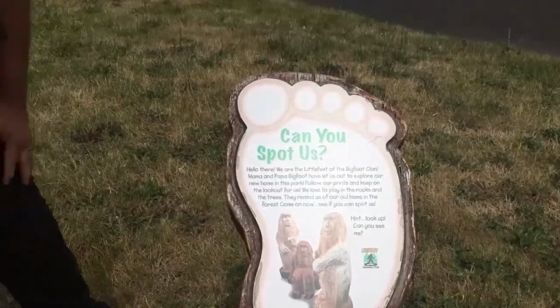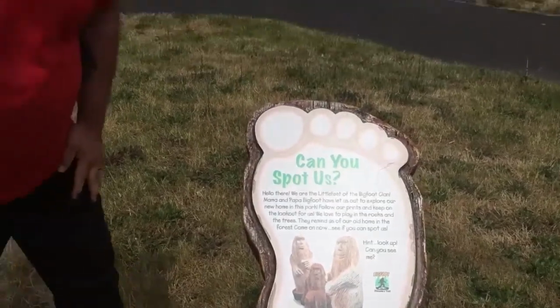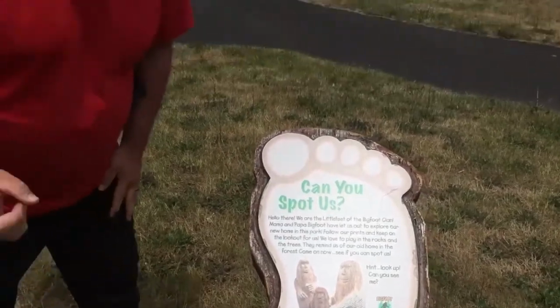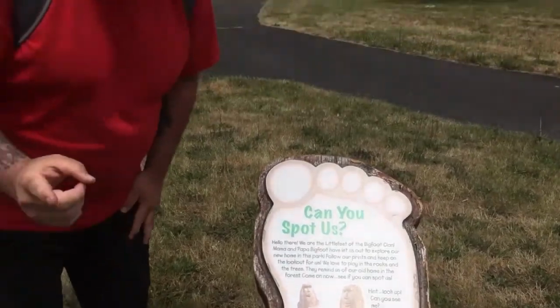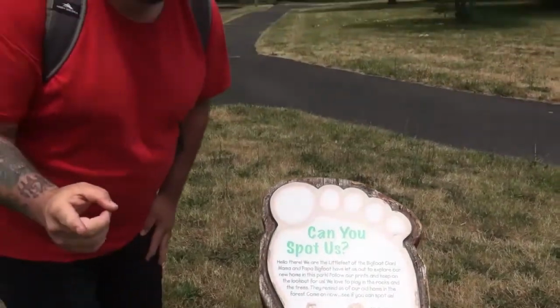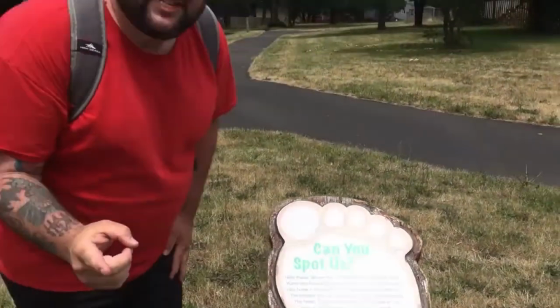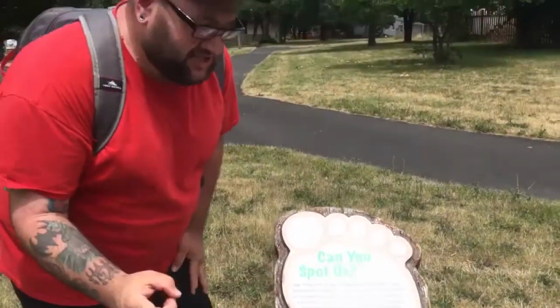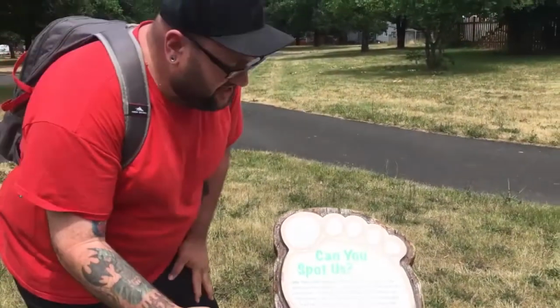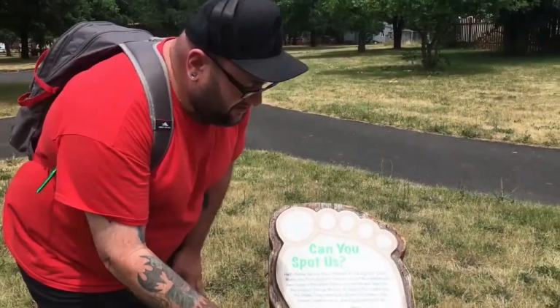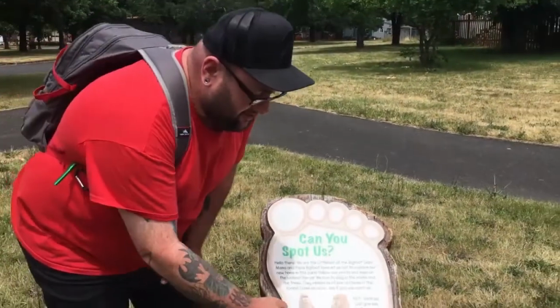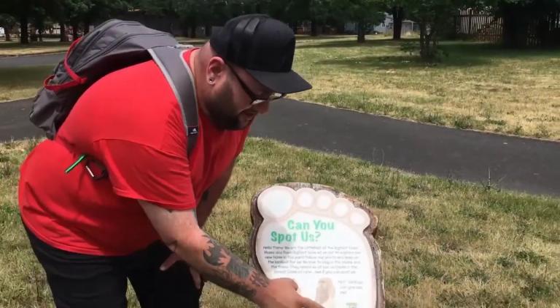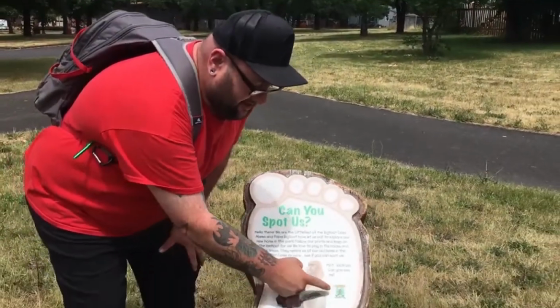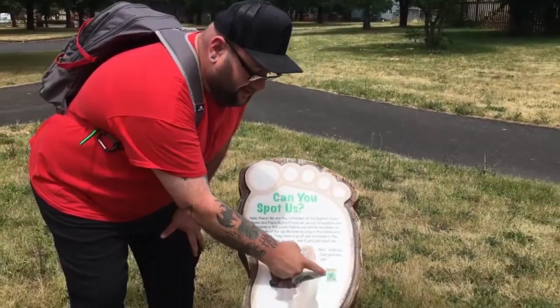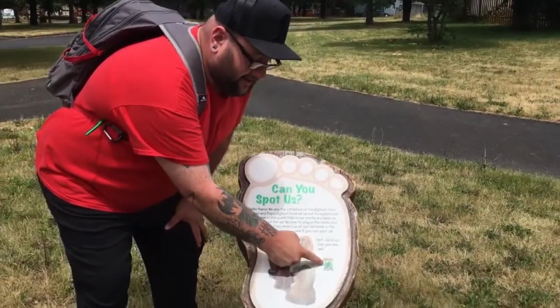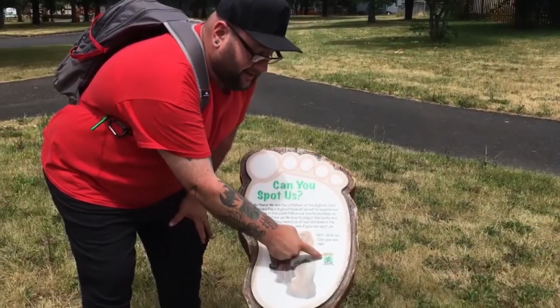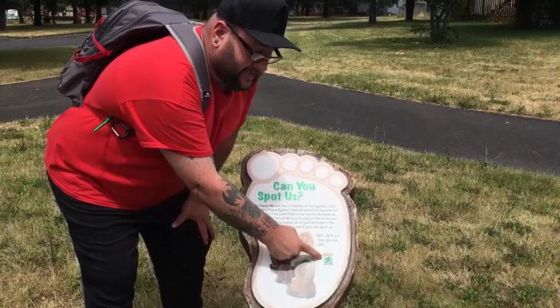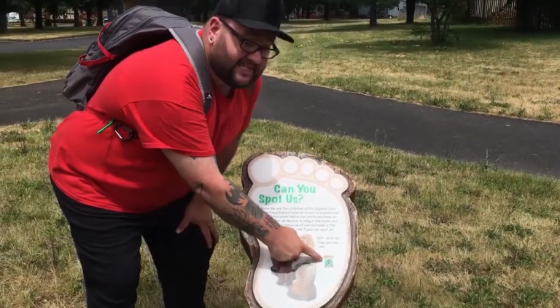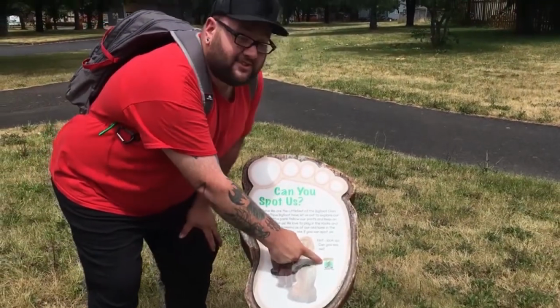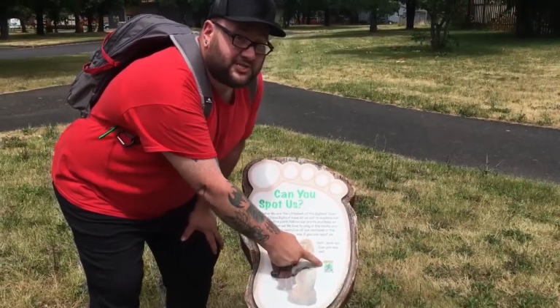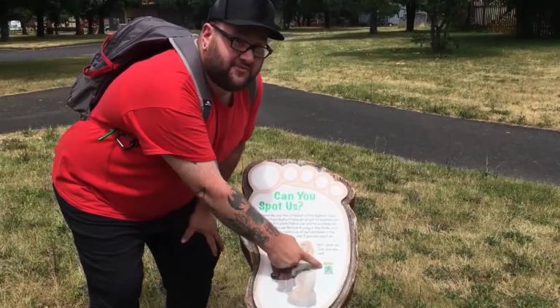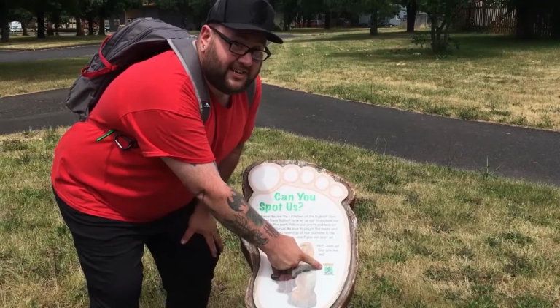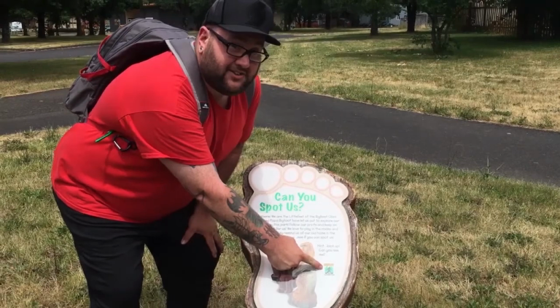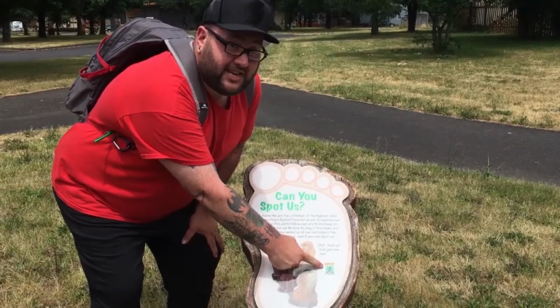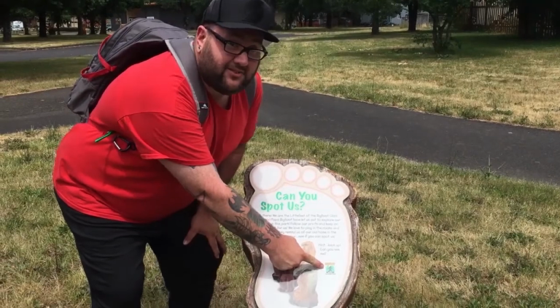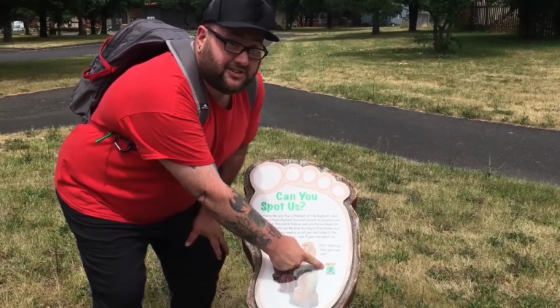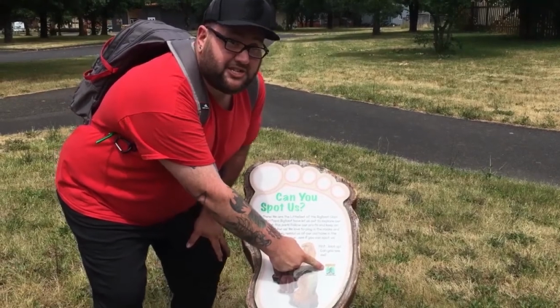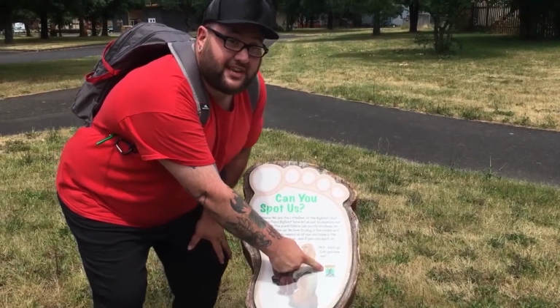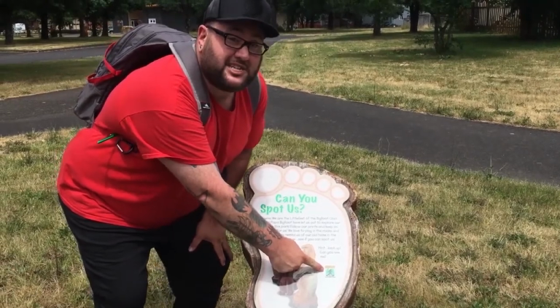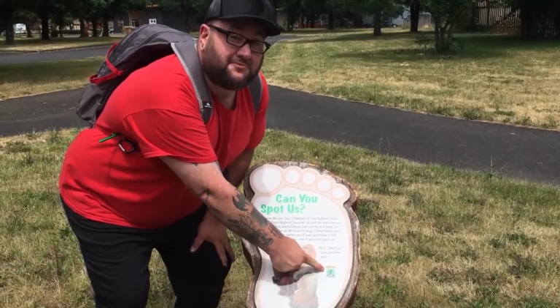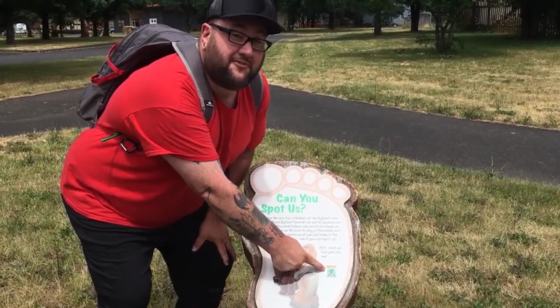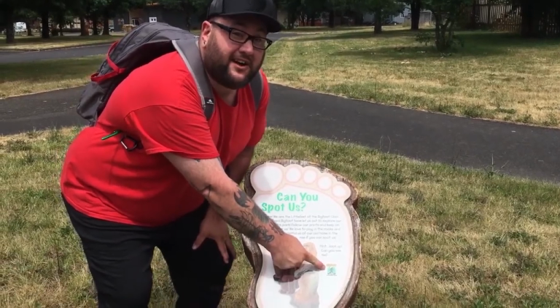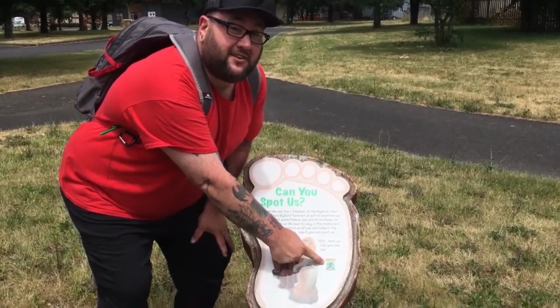So when you complete this geo tour, this is the little souvenir you'll get on your geocaching profile.